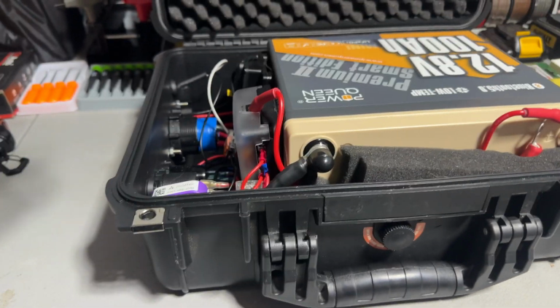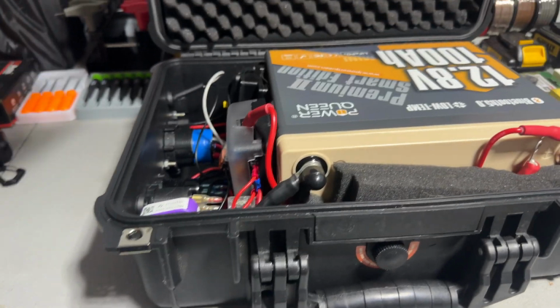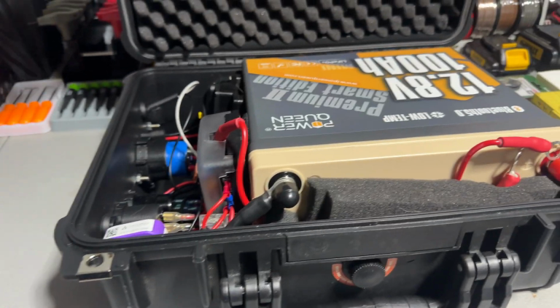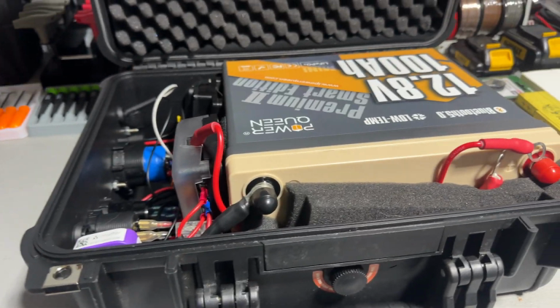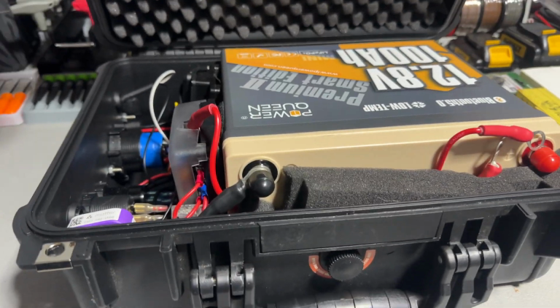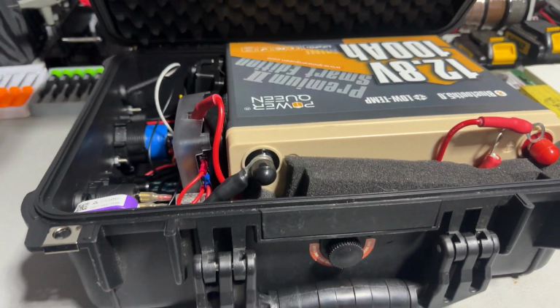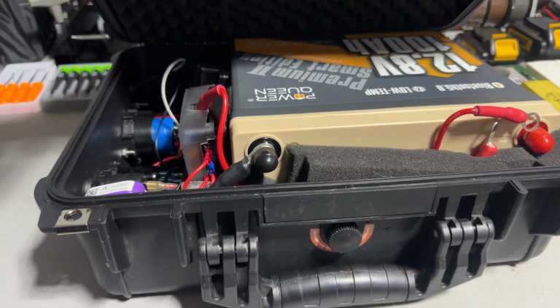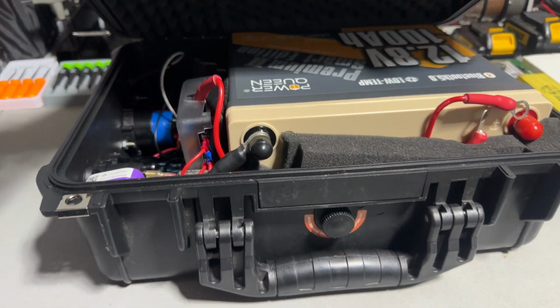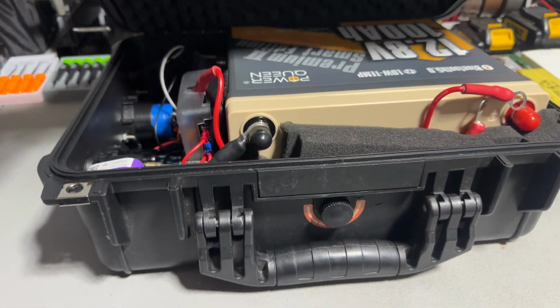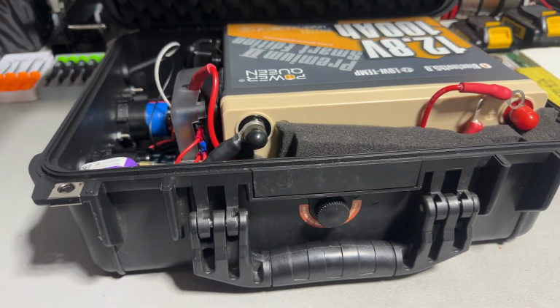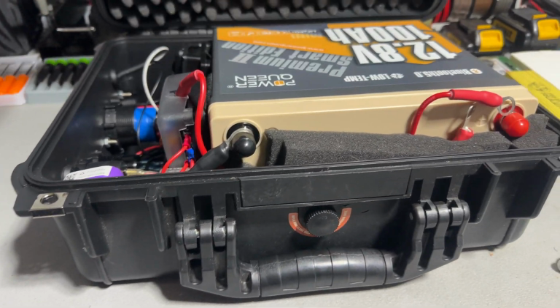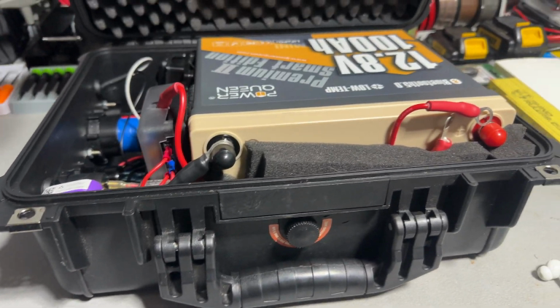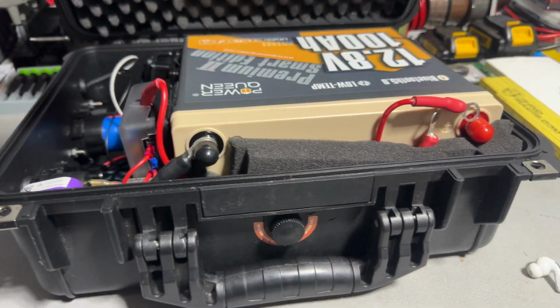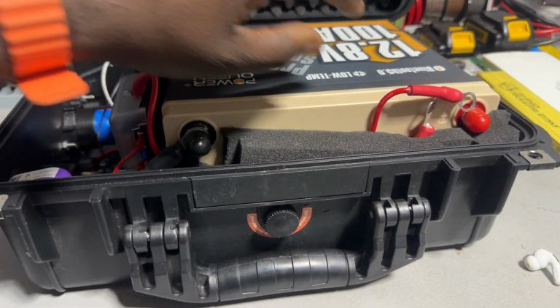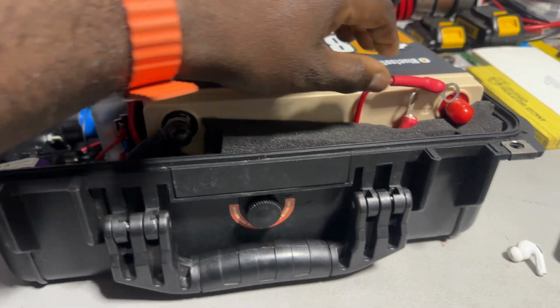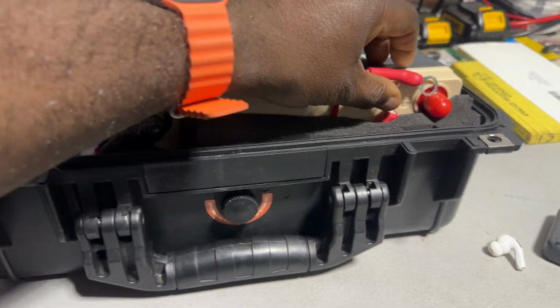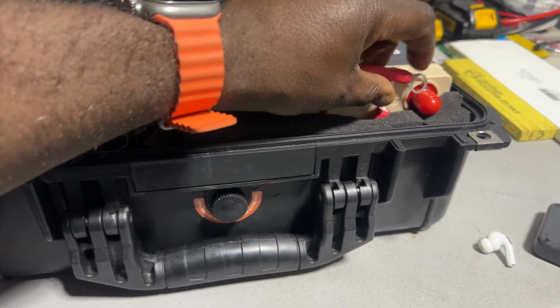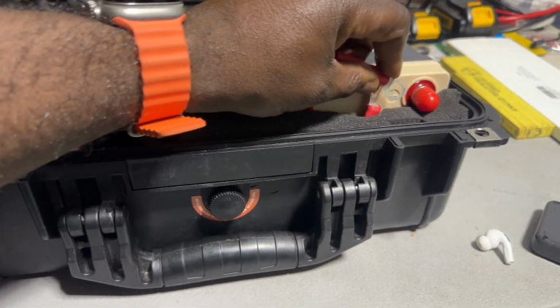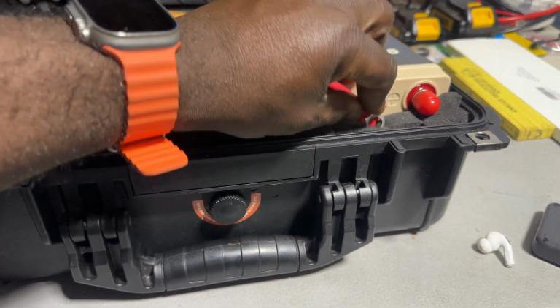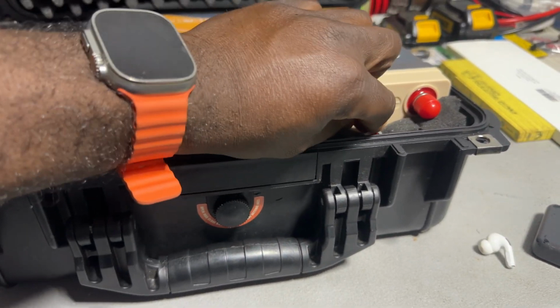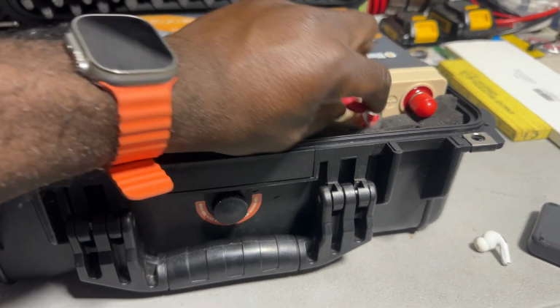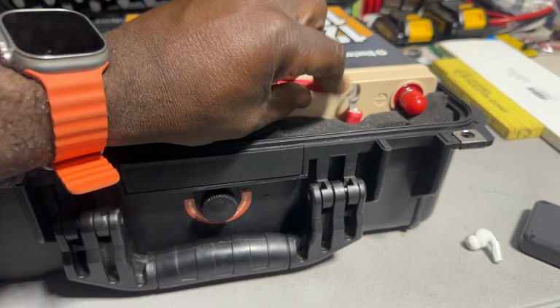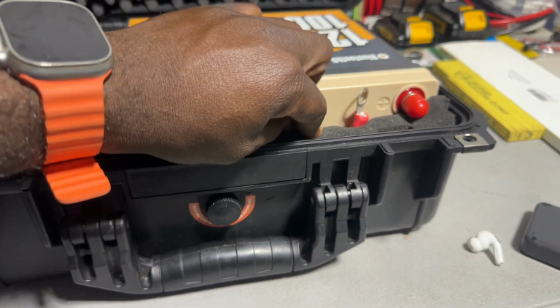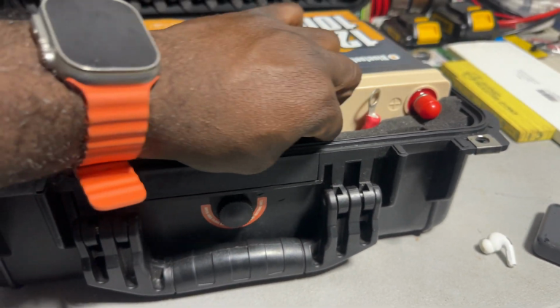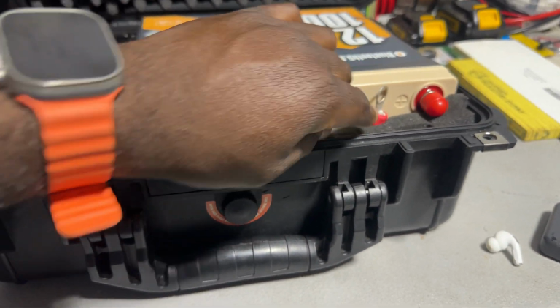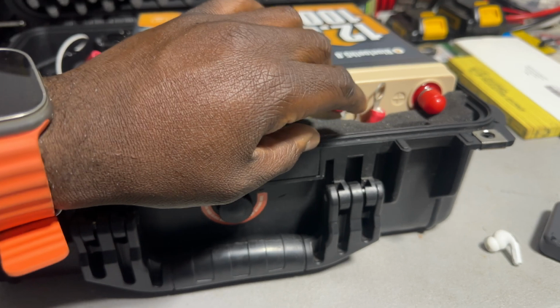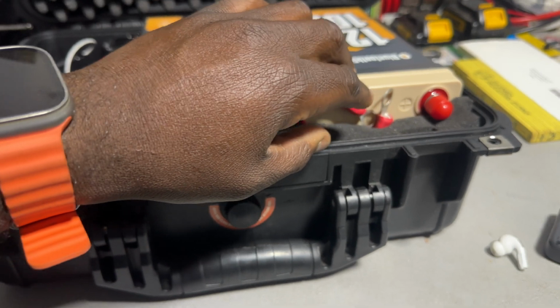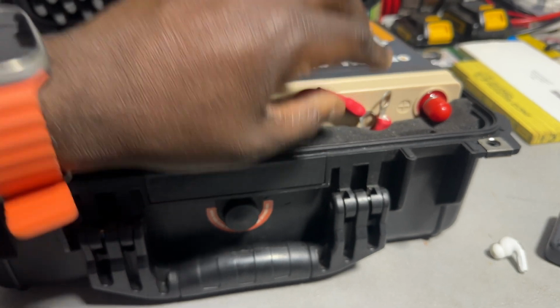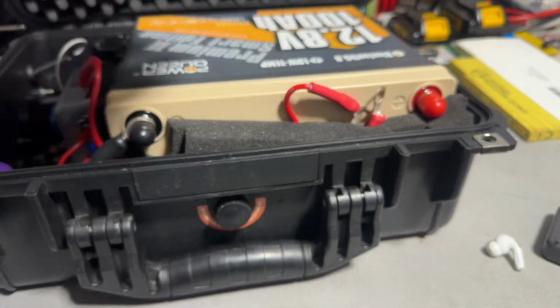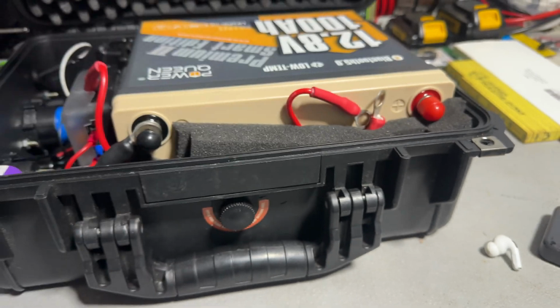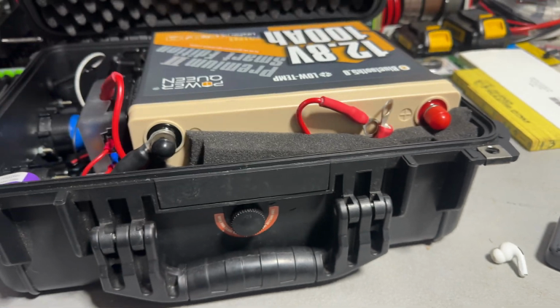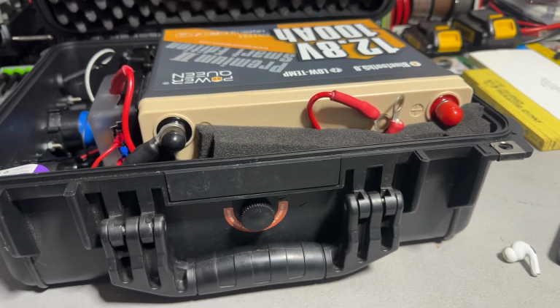This closes up like a suitcase. This one is more portable and manageable because it's not as heavy as the other one.